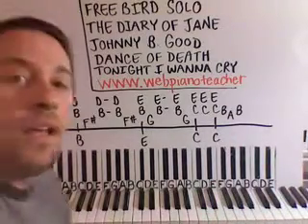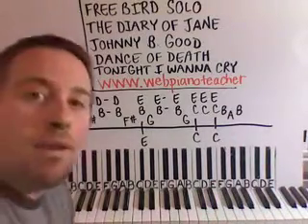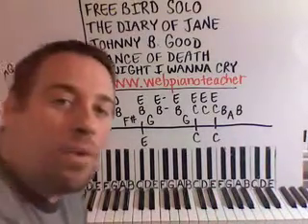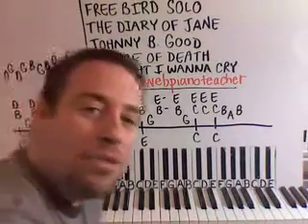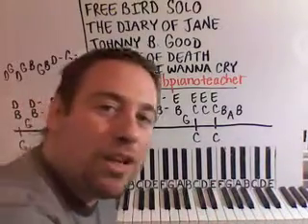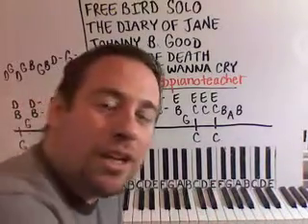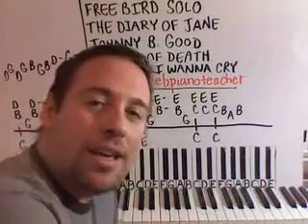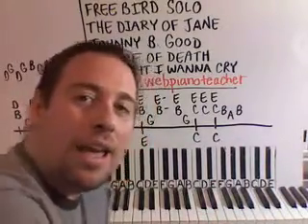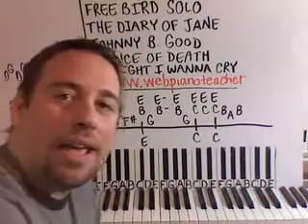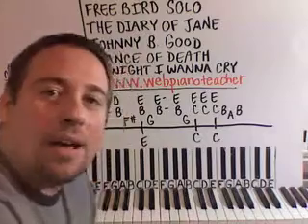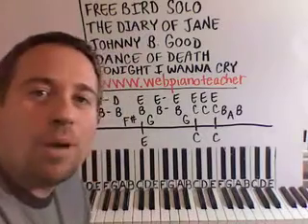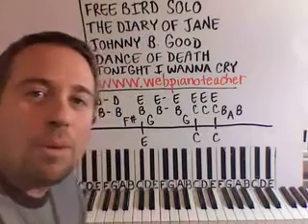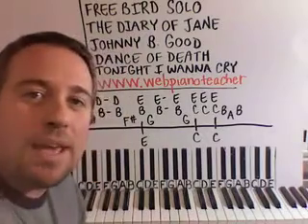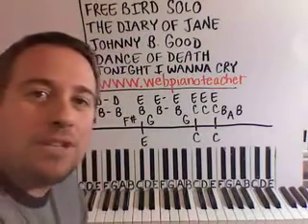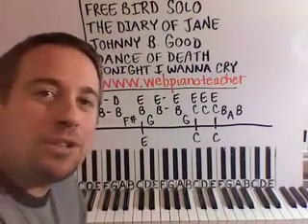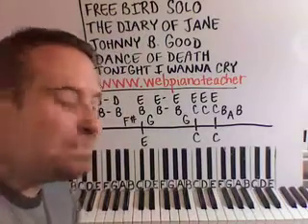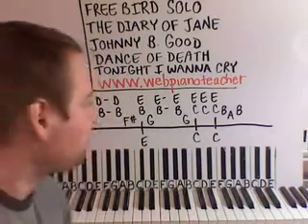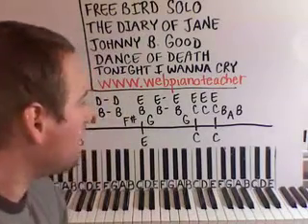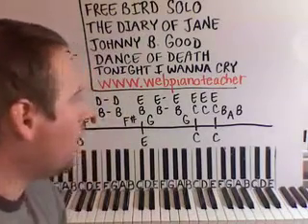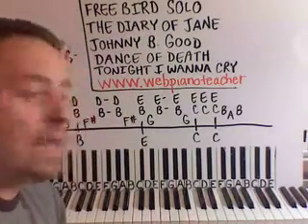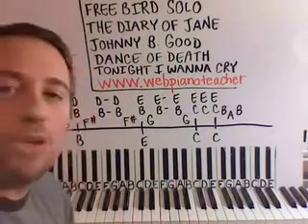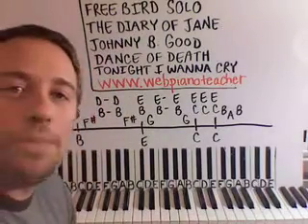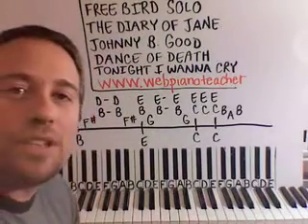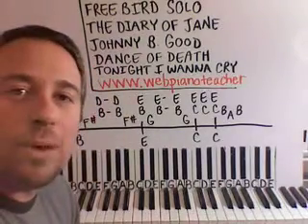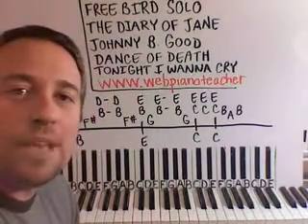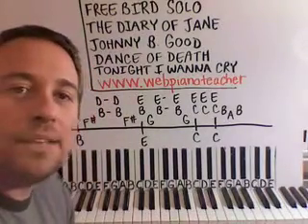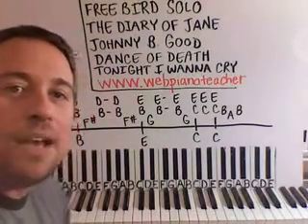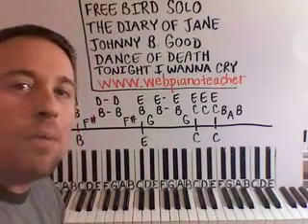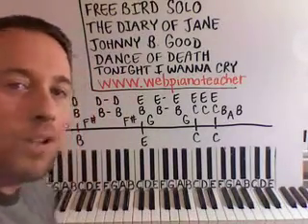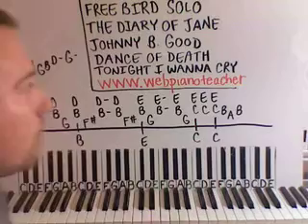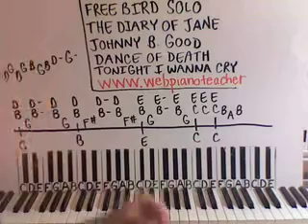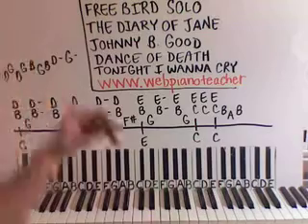Hello, everyone. I'm Sean Cheek, and welcome to Web Piano Teacher. We've got some new updates on the website. I wanted to show you those.